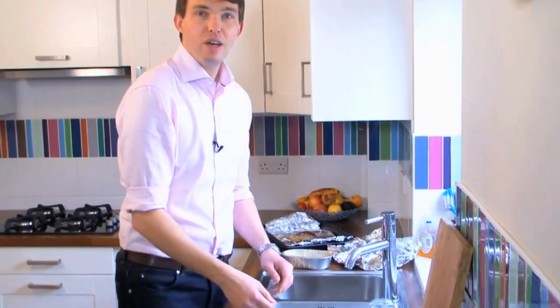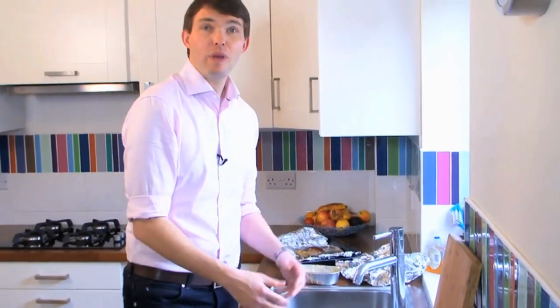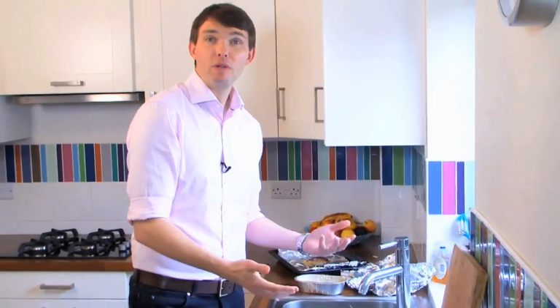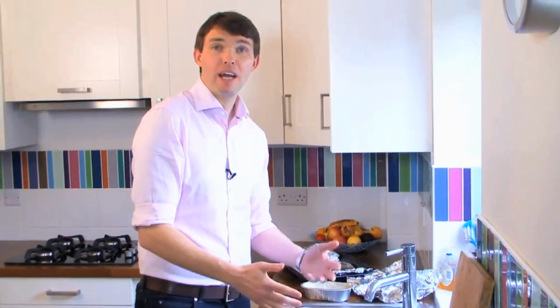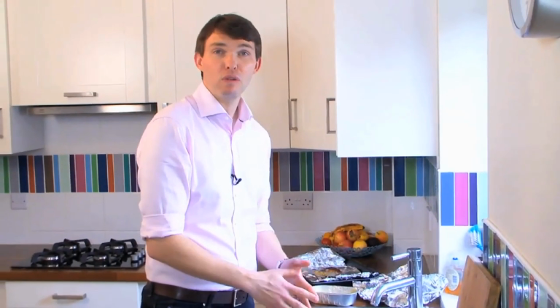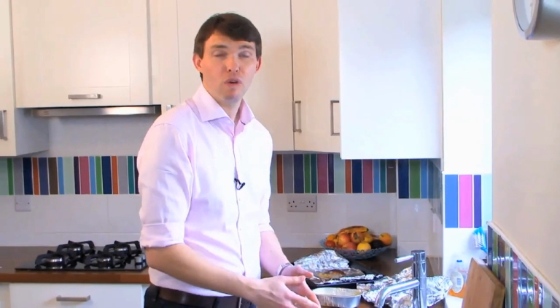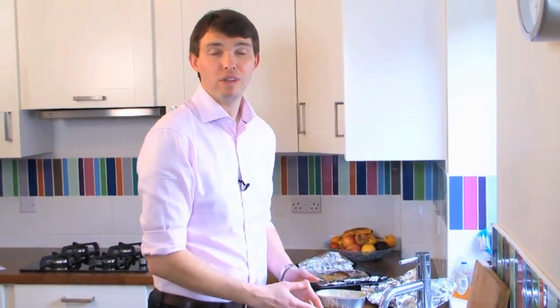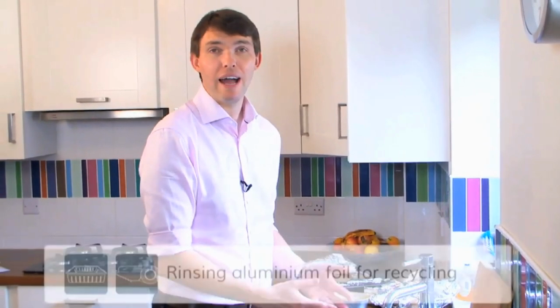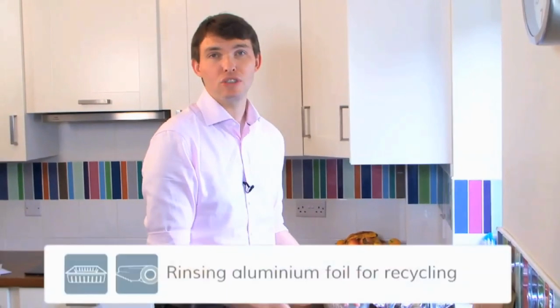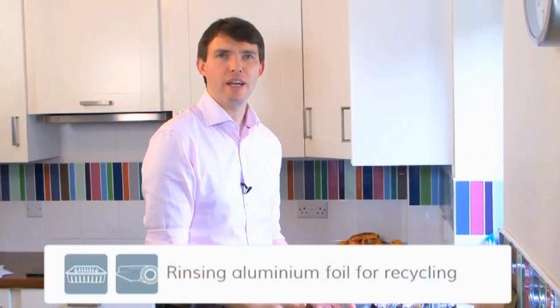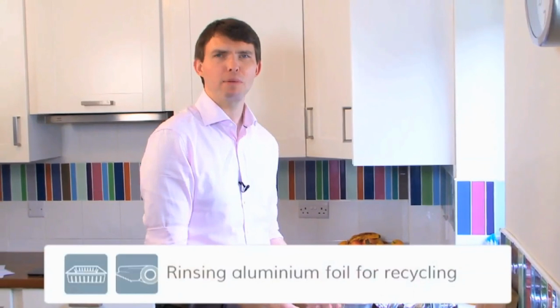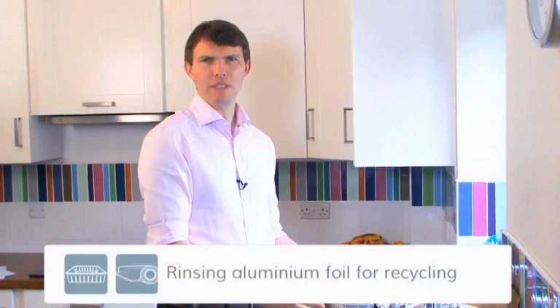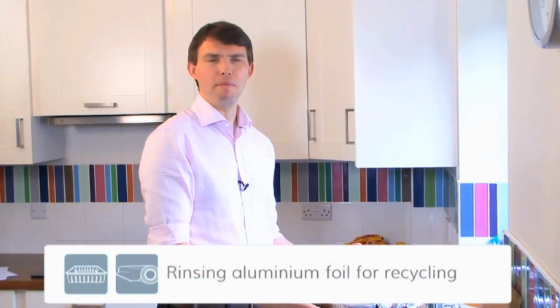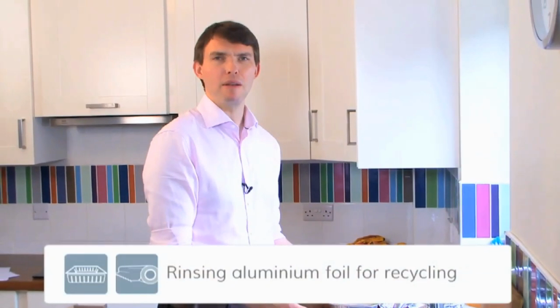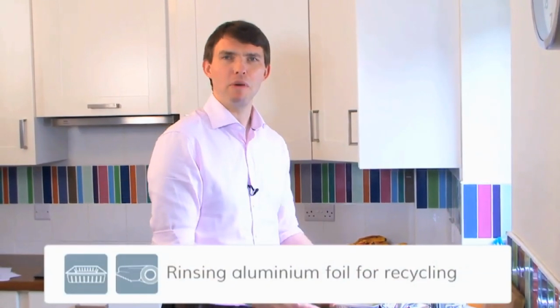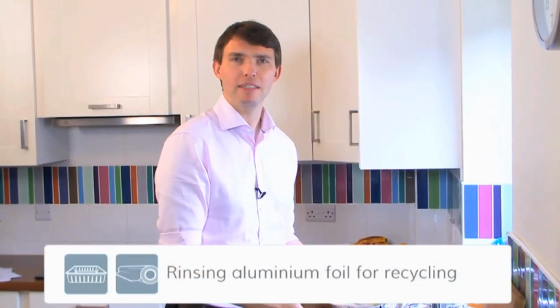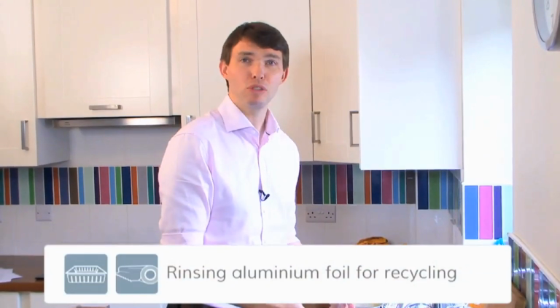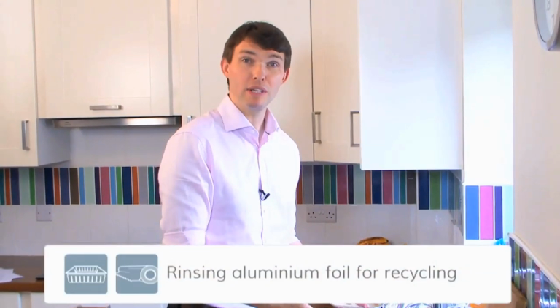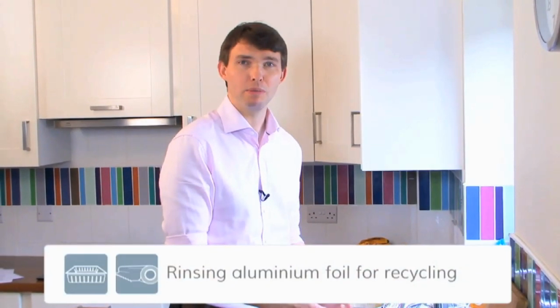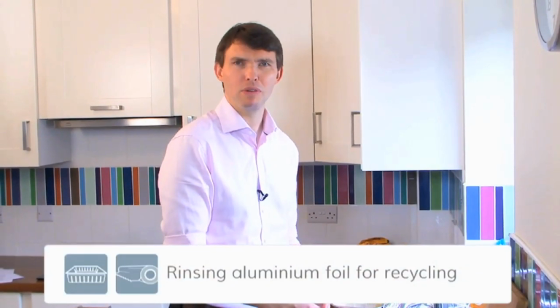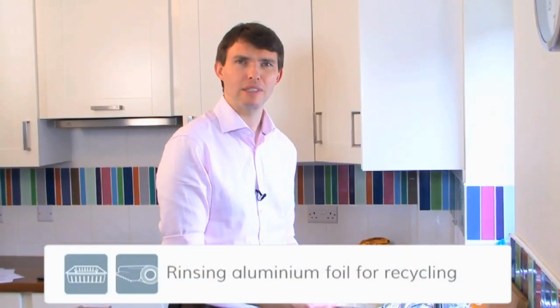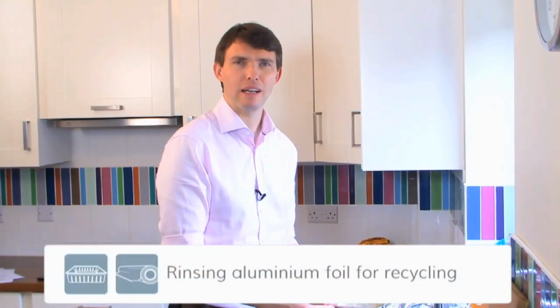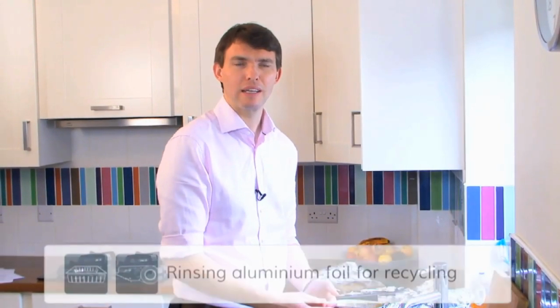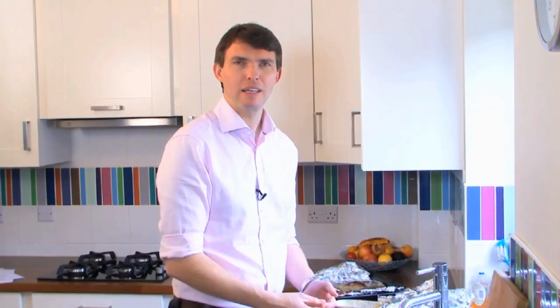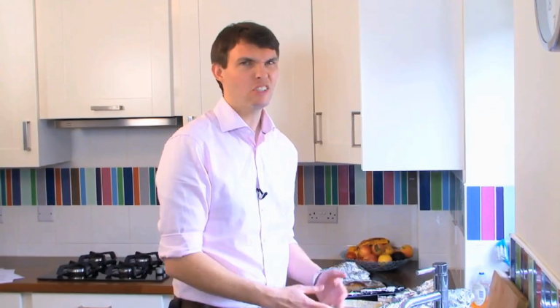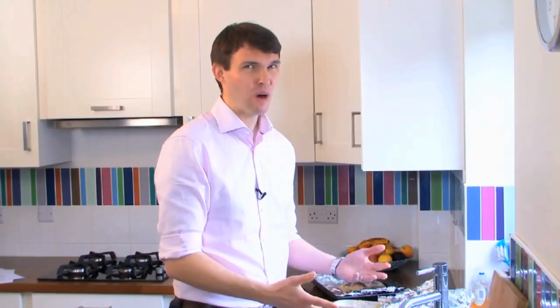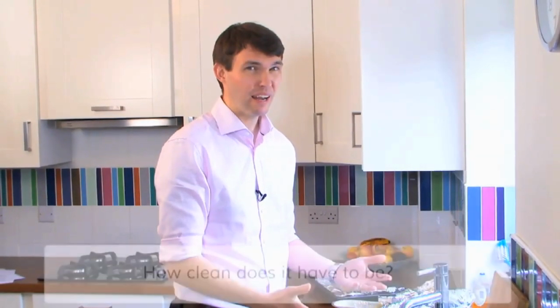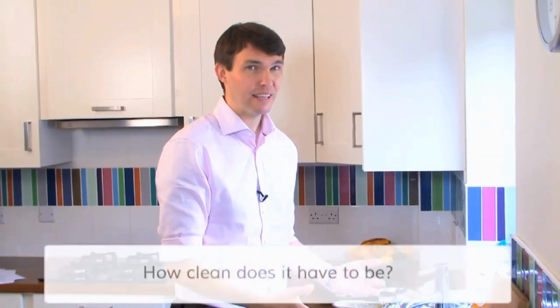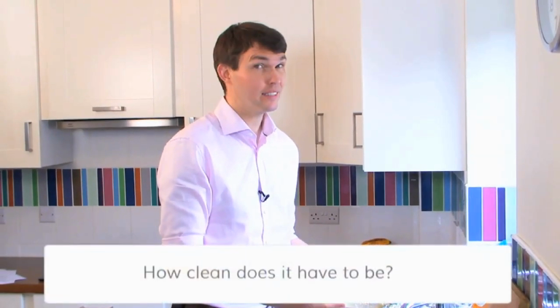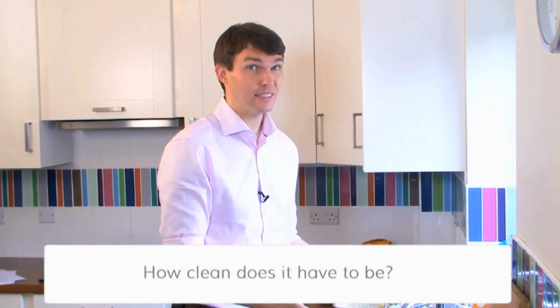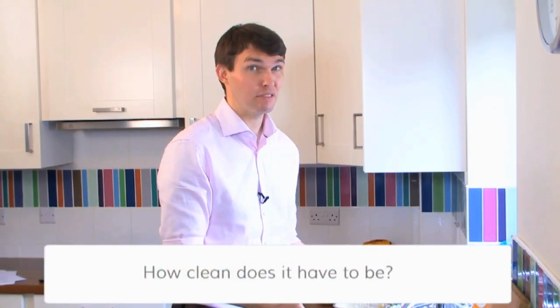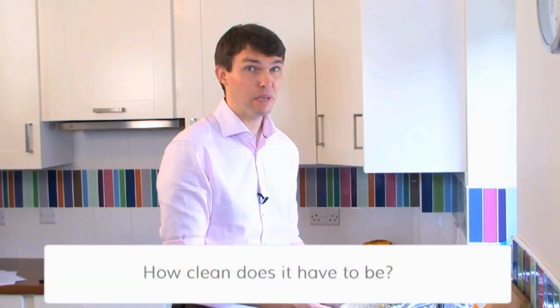We can recycle foil and trays, but what does it mean when we're asked to rinse before recycling? Just how clean do things have to be?